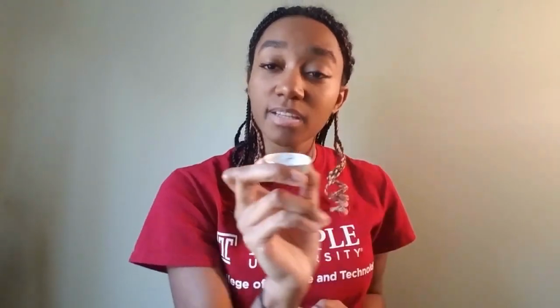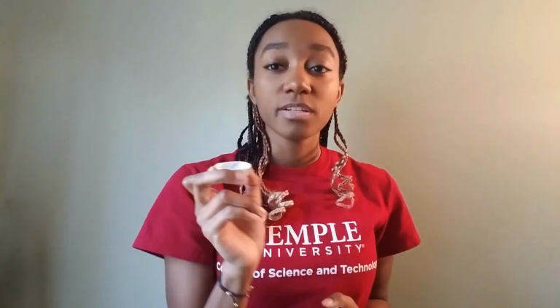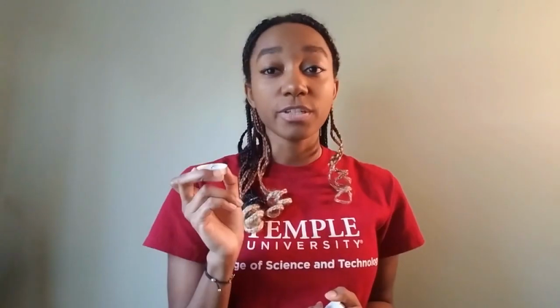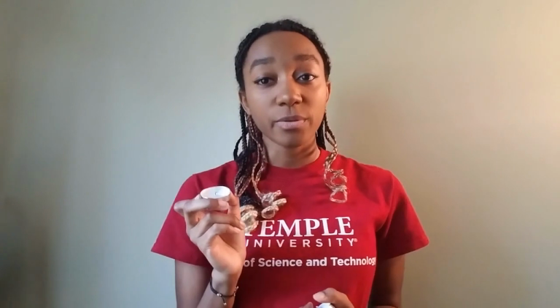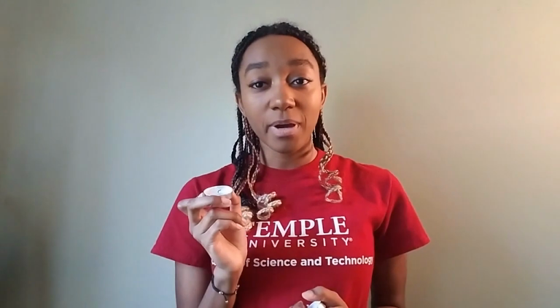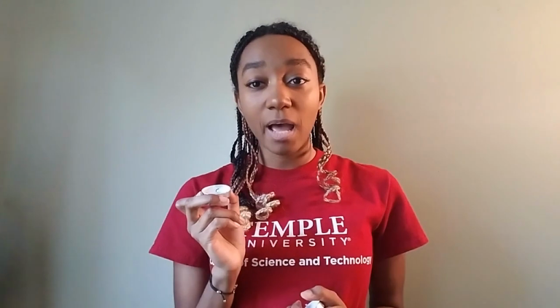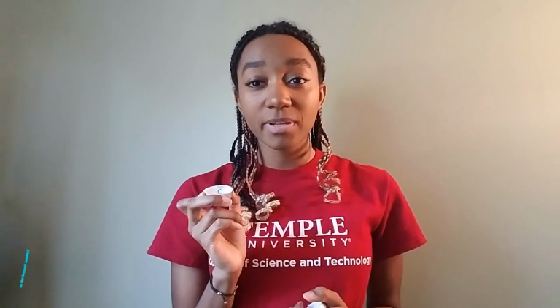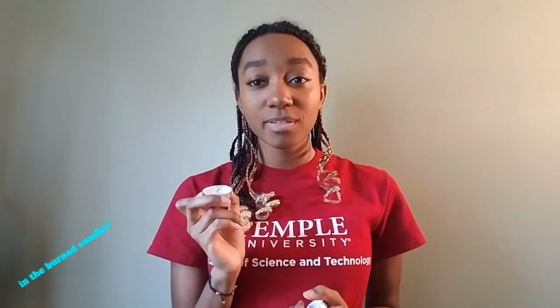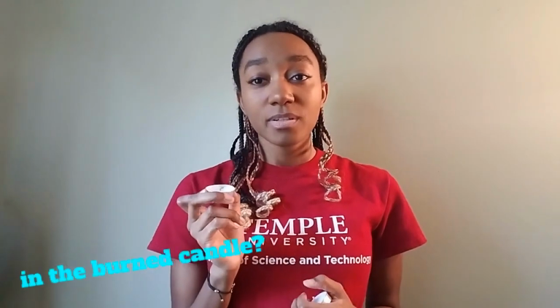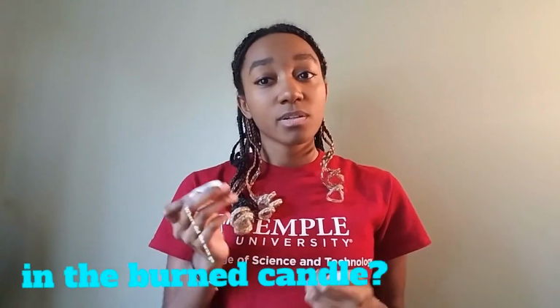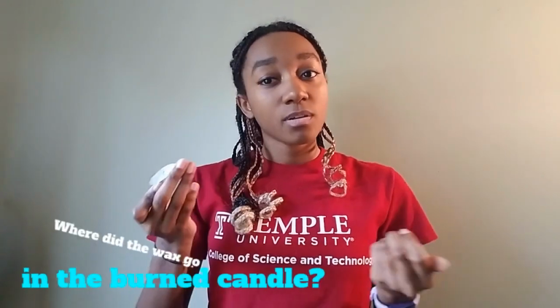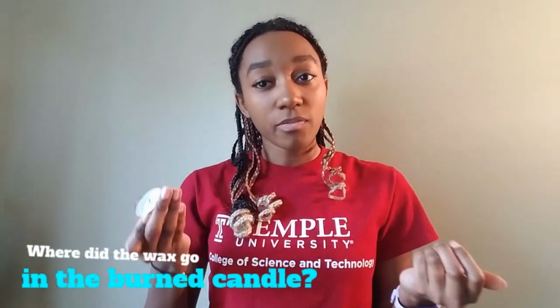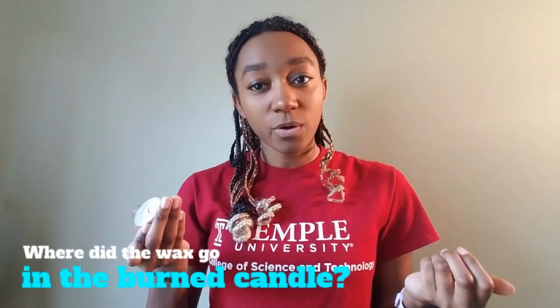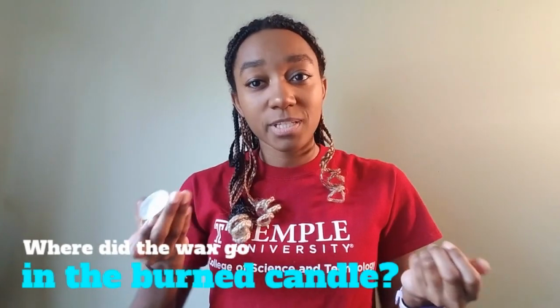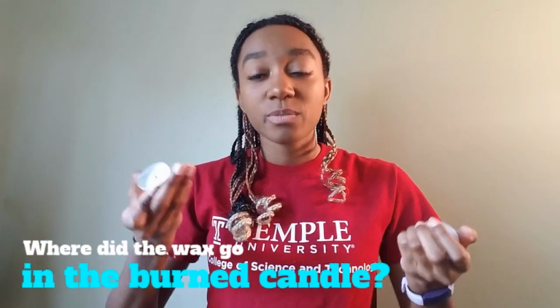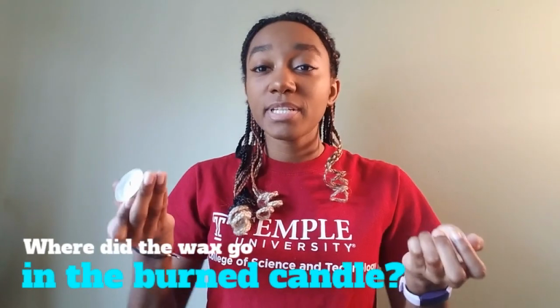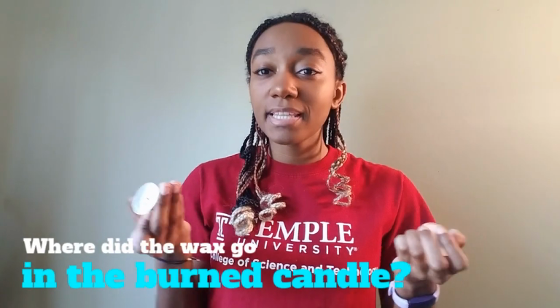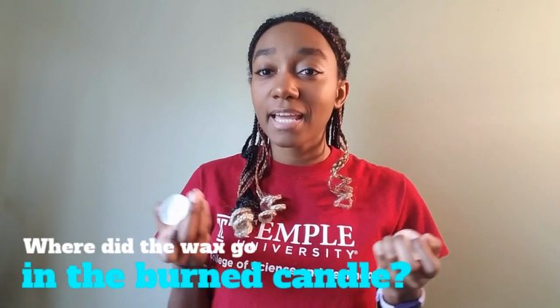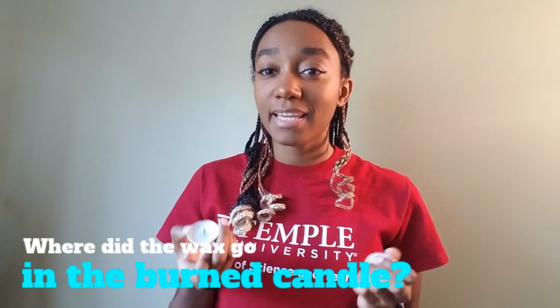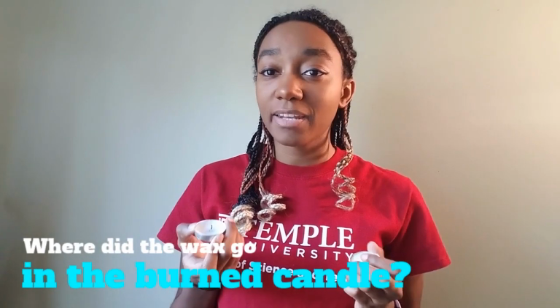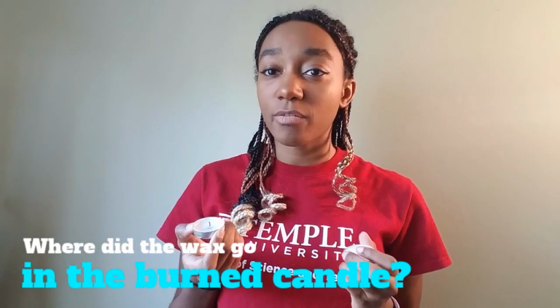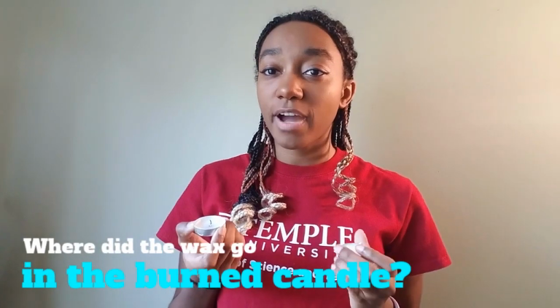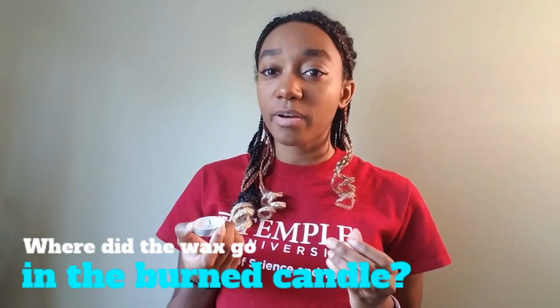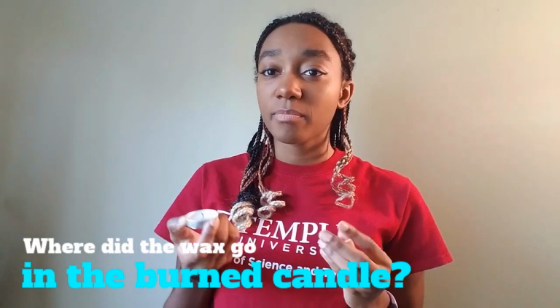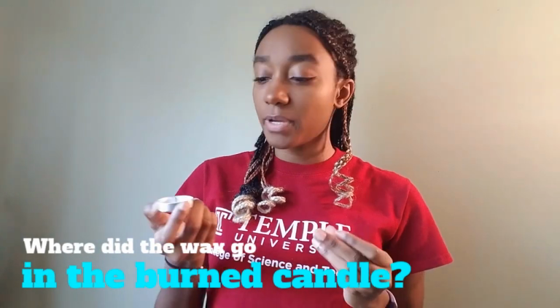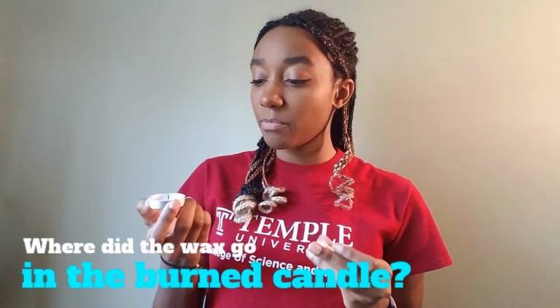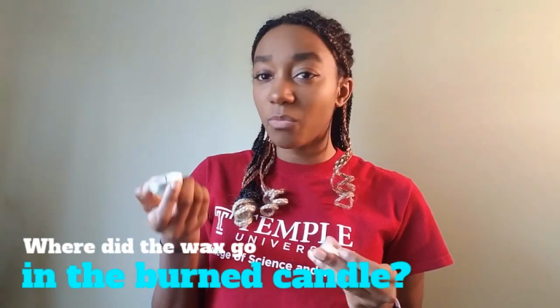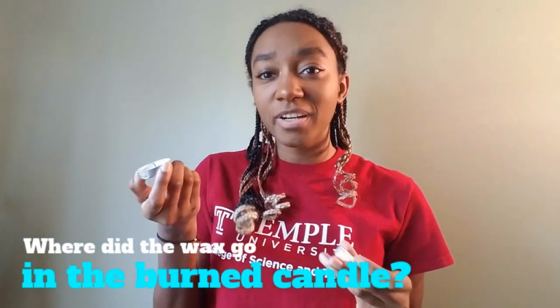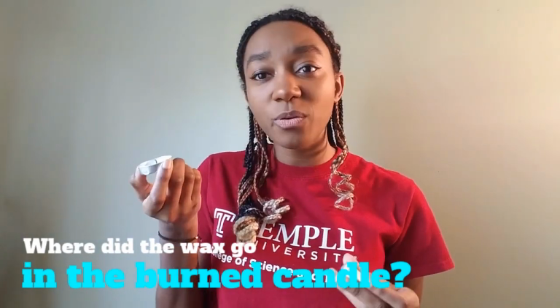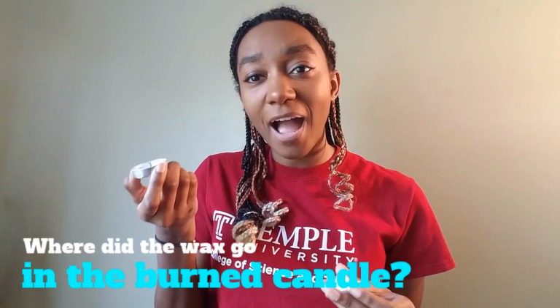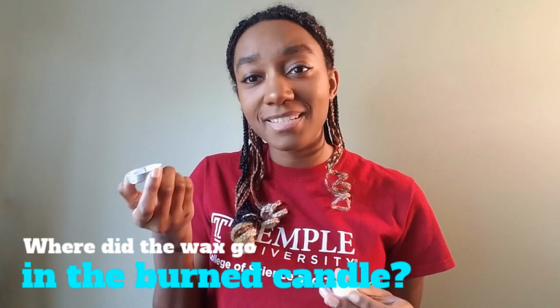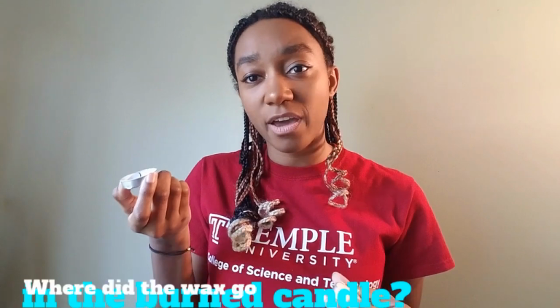Do you know what happened? Of course we did light the candle on fire, but where did the wax go?